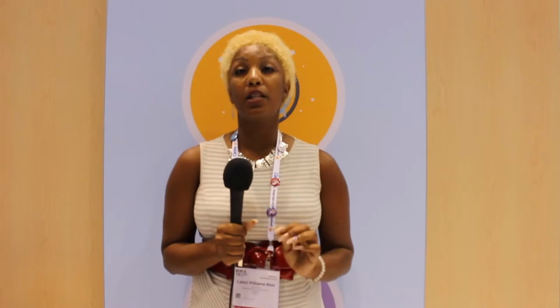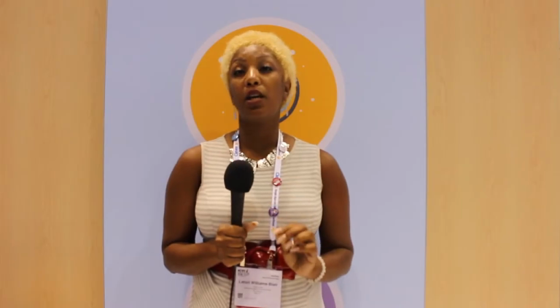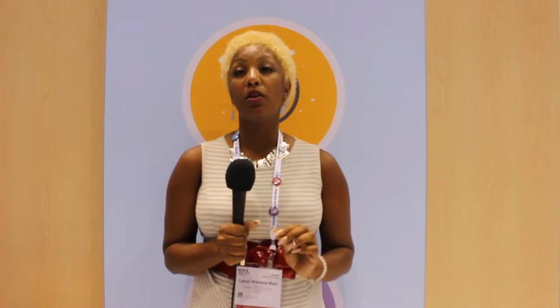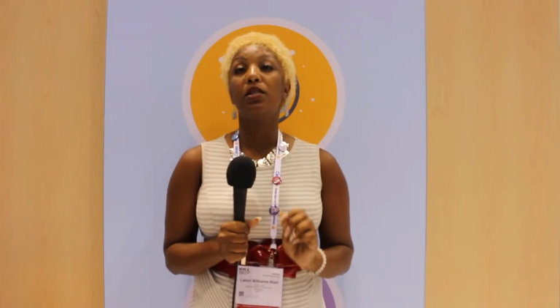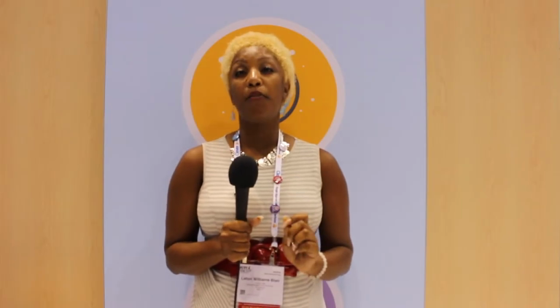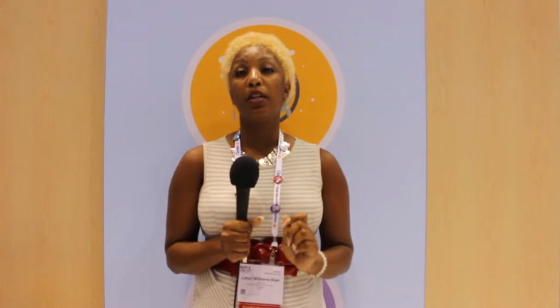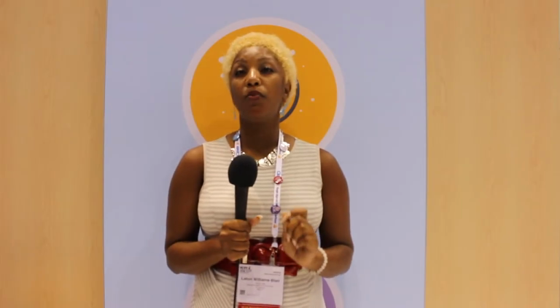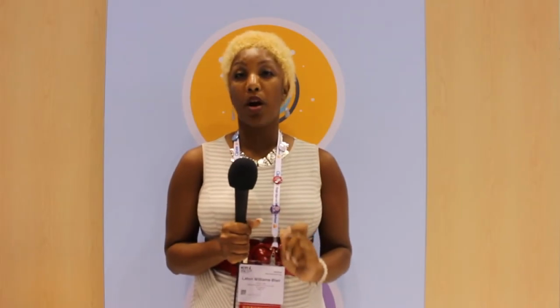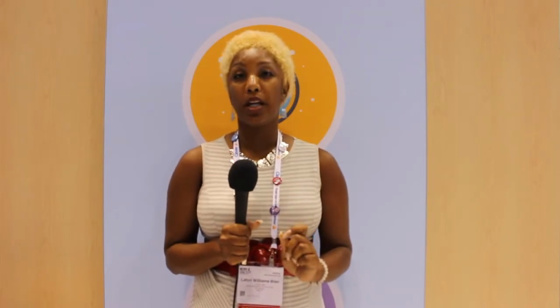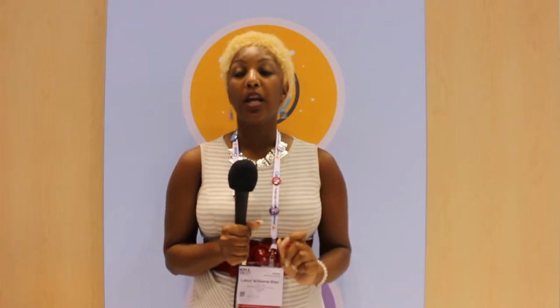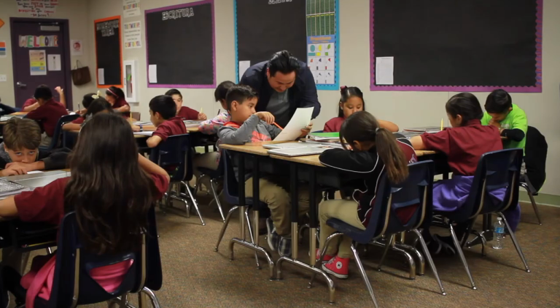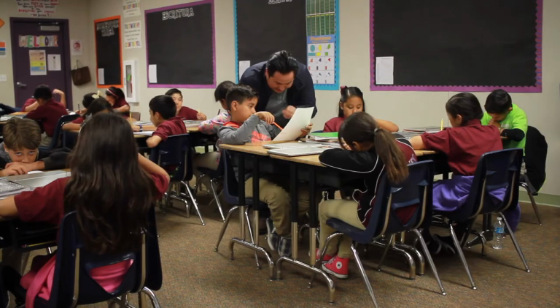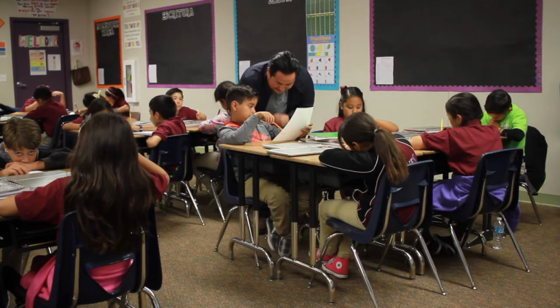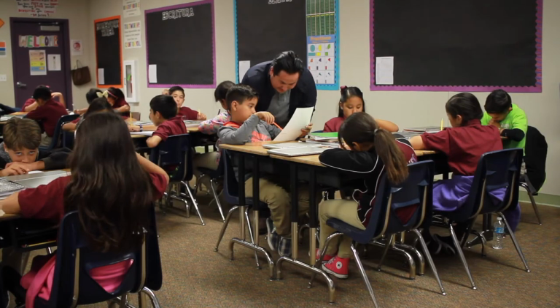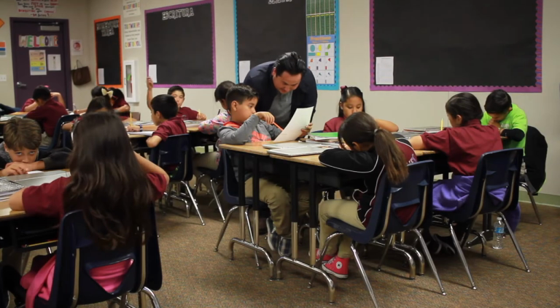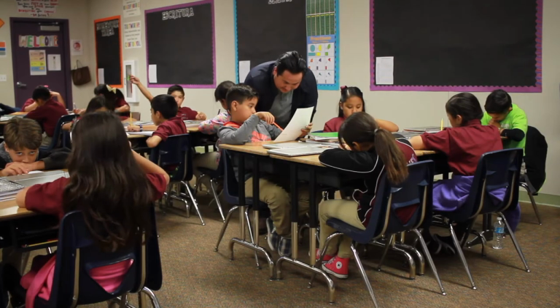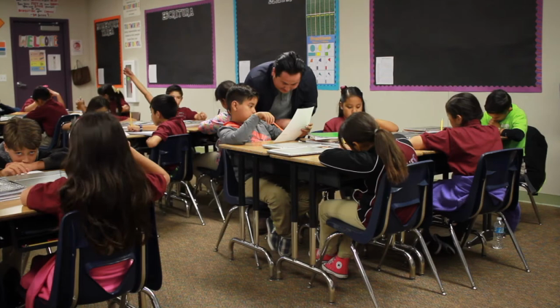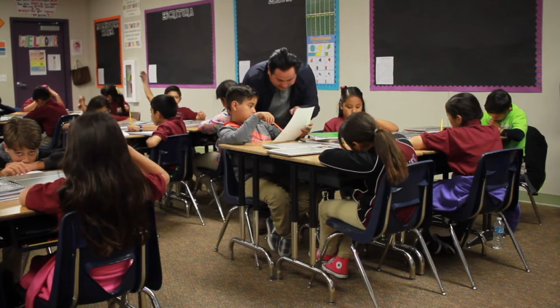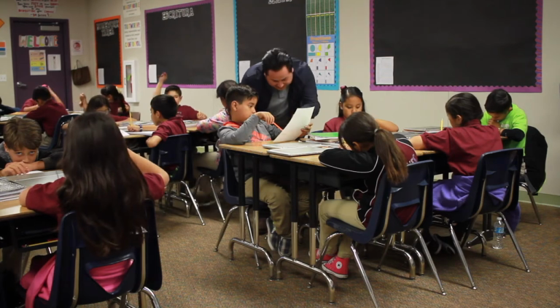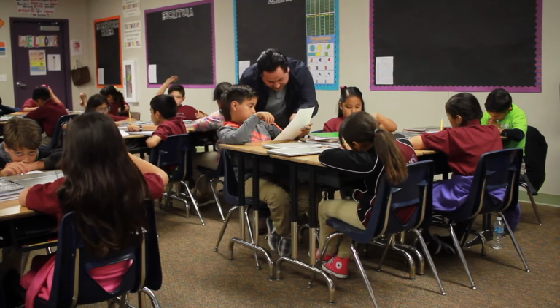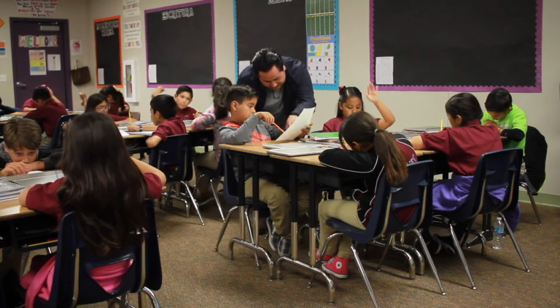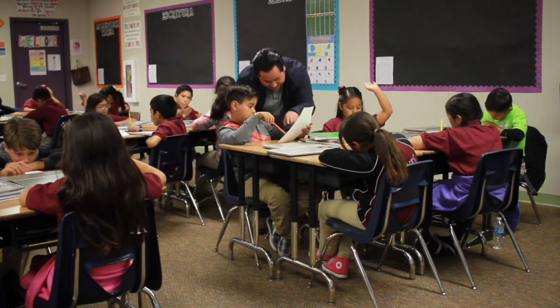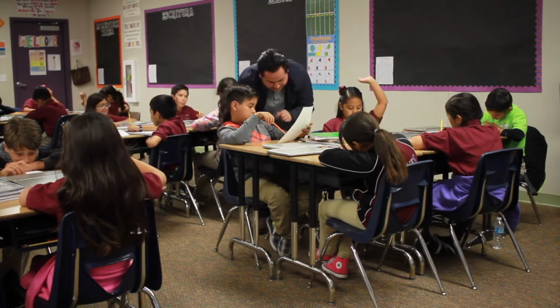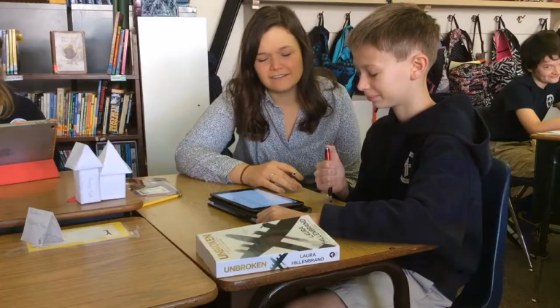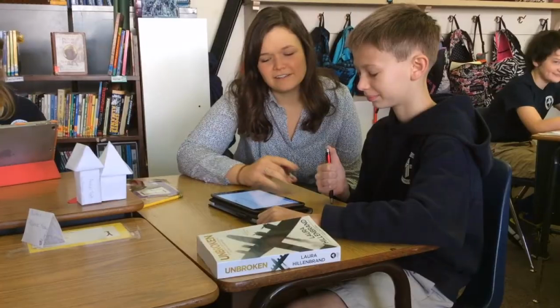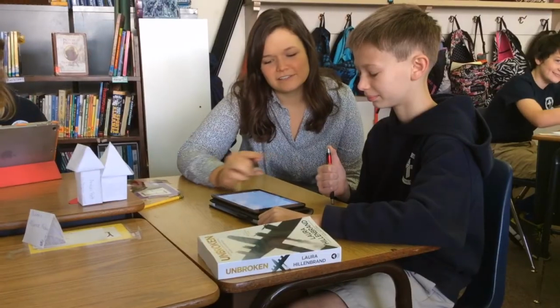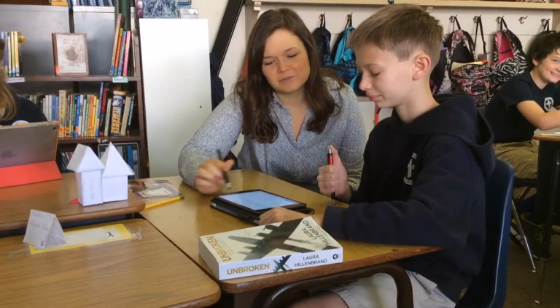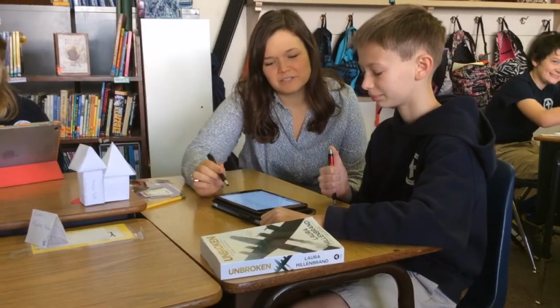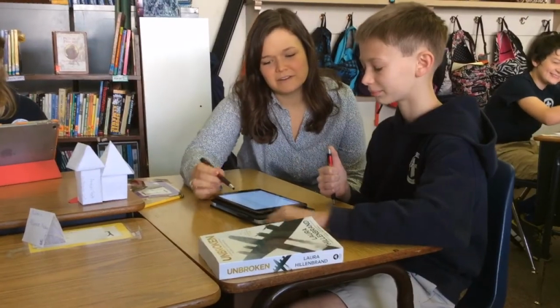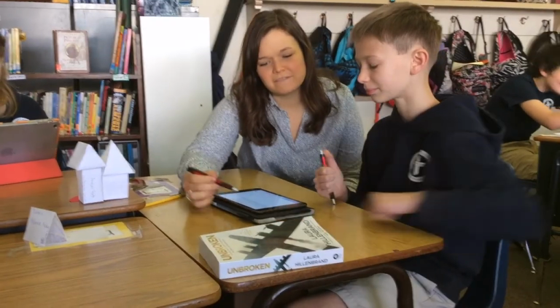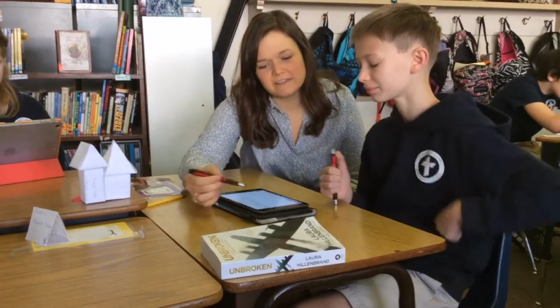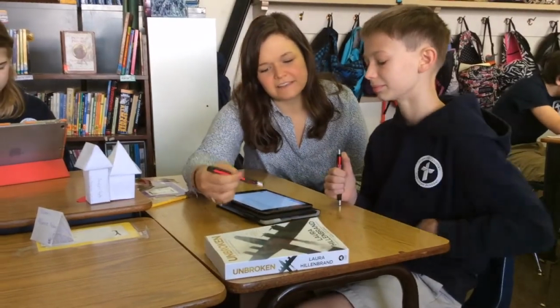iExcel is definitely working. It's working for our teachers, it's working for our students, and it's working for the parents.